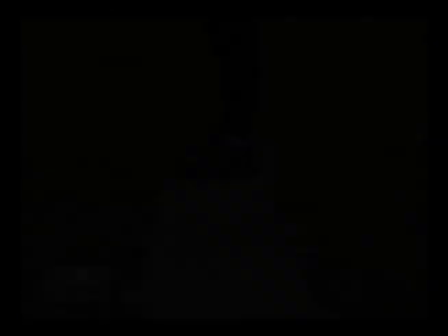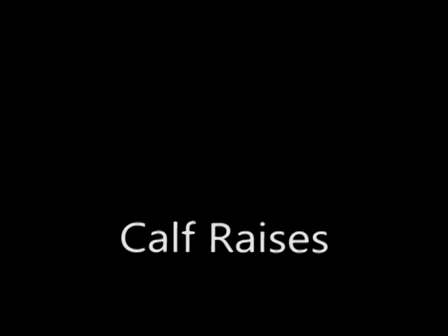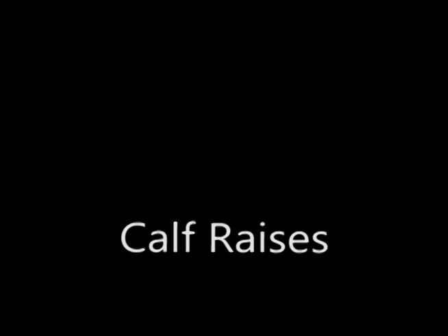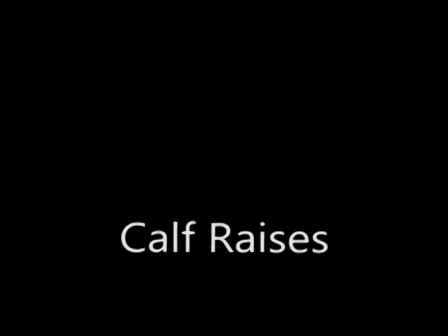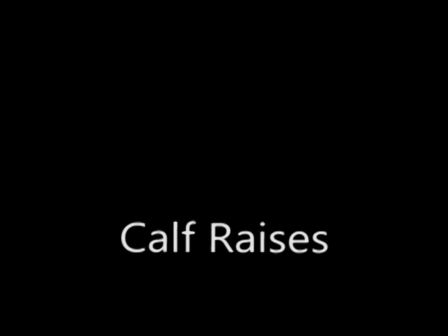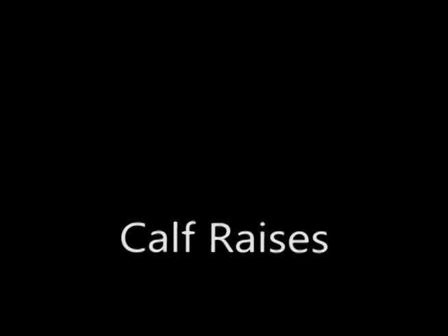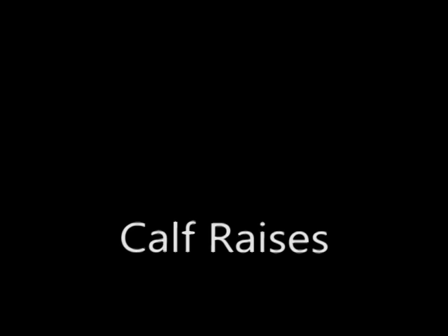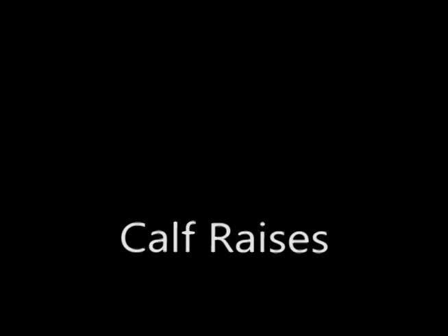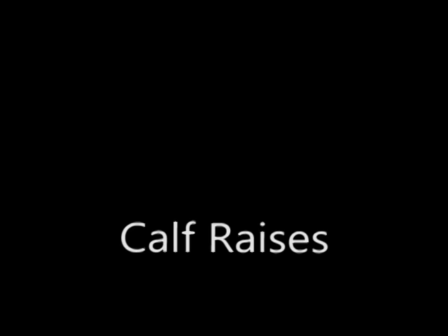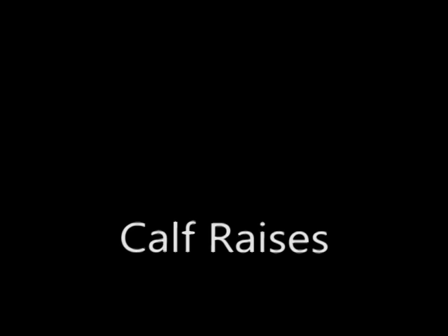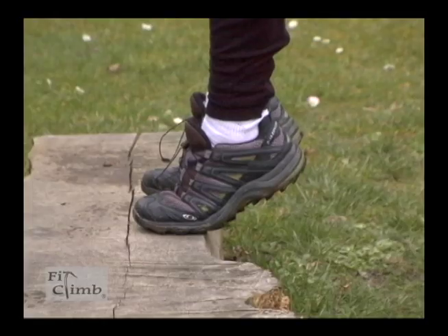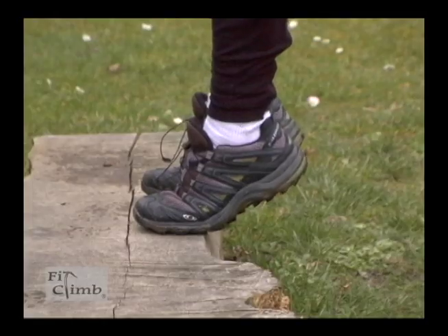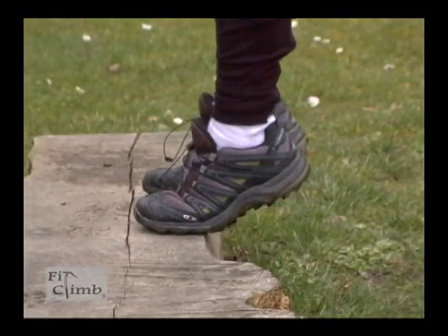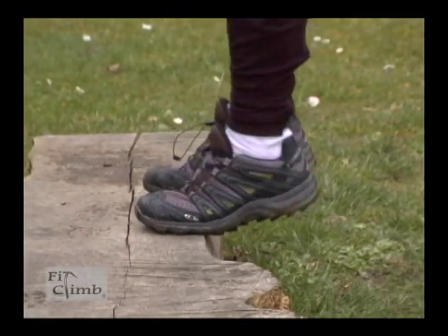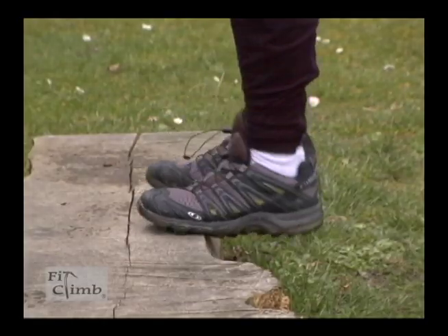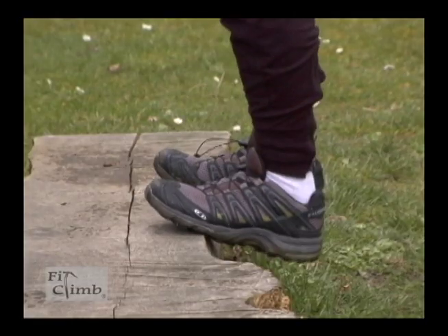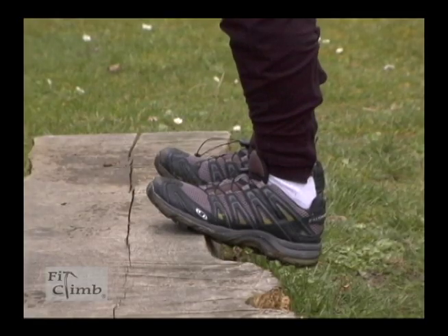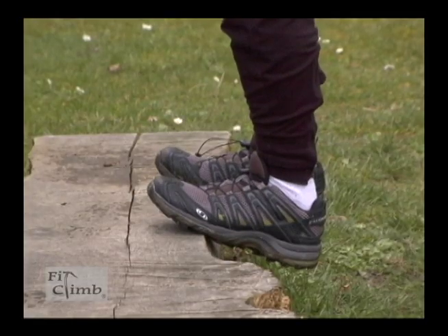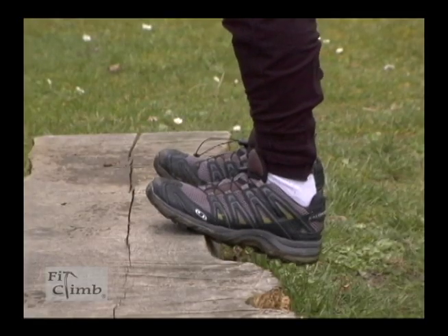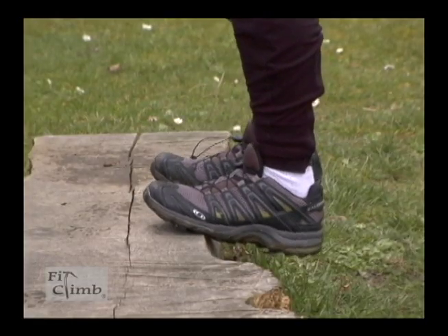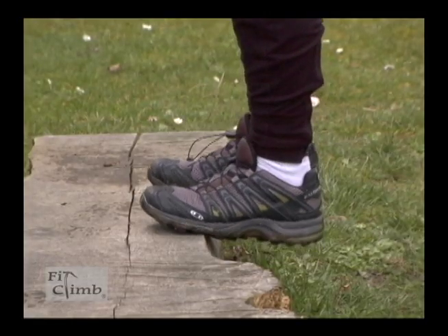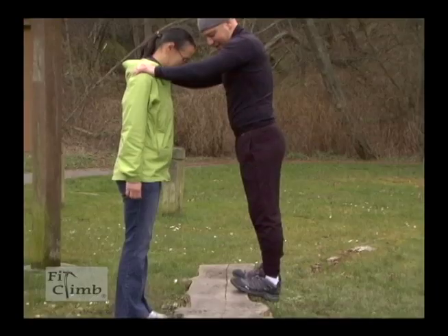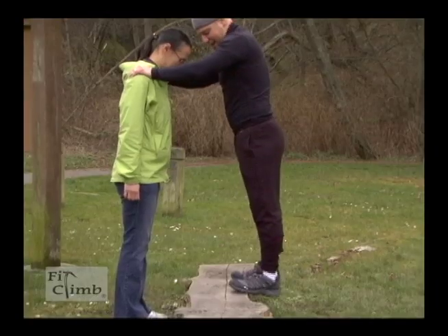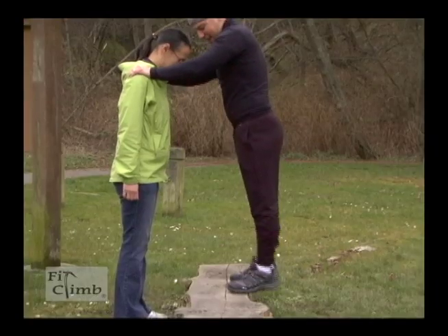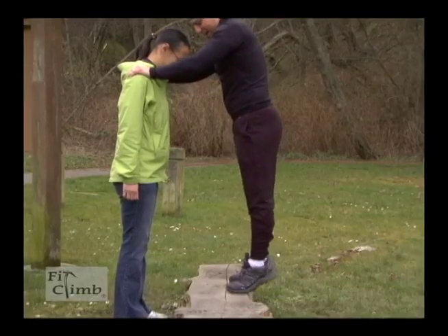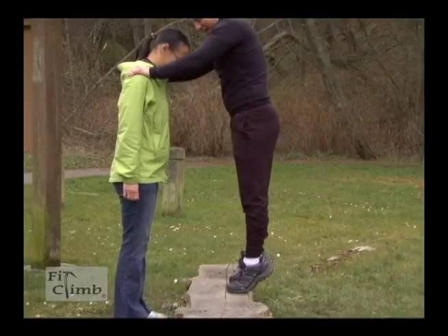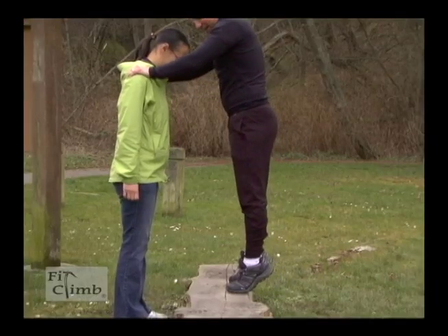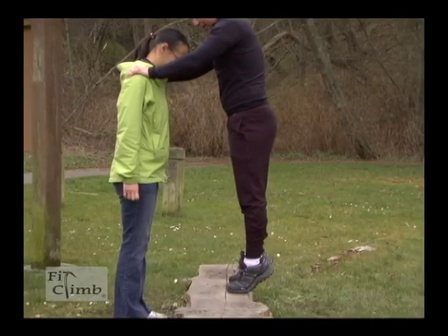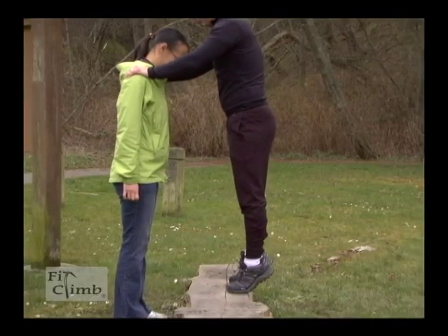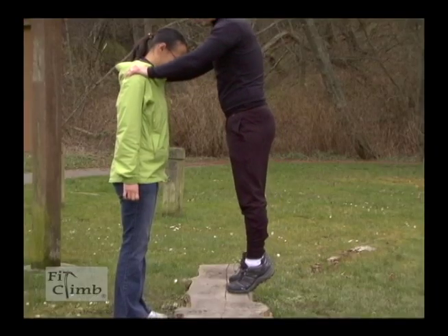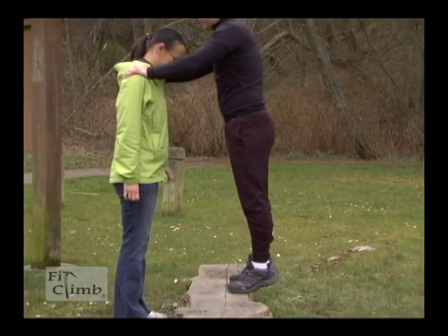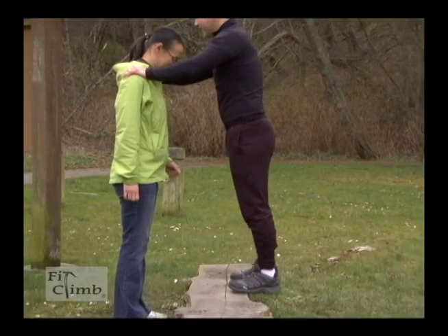You can do calf raises with a partner or holding on to some type of bar.